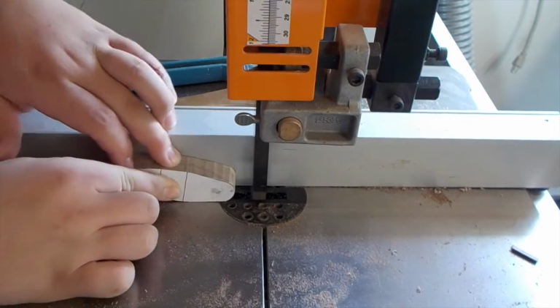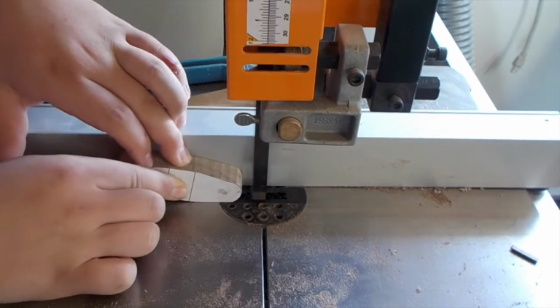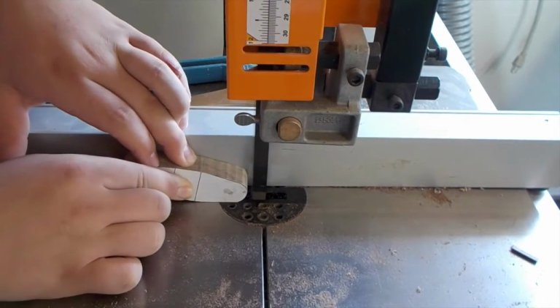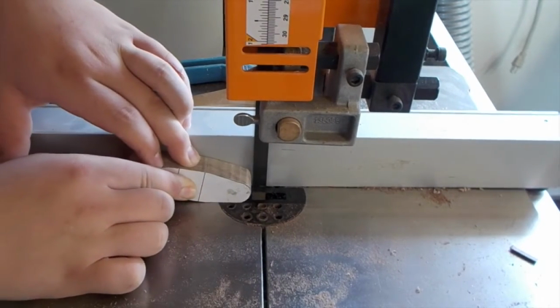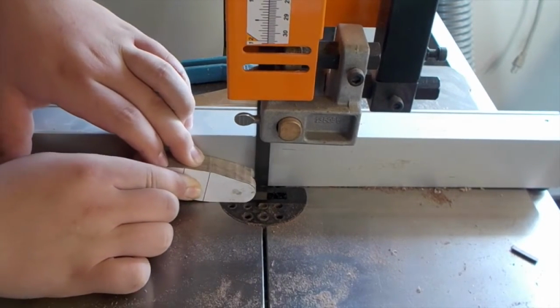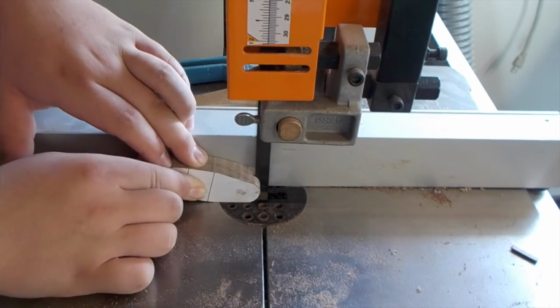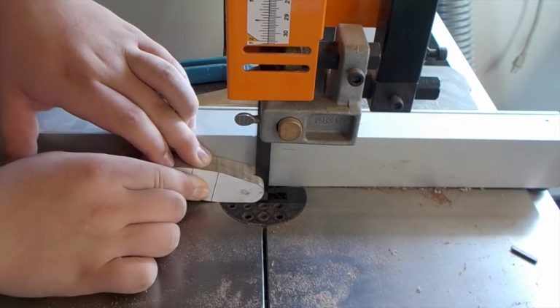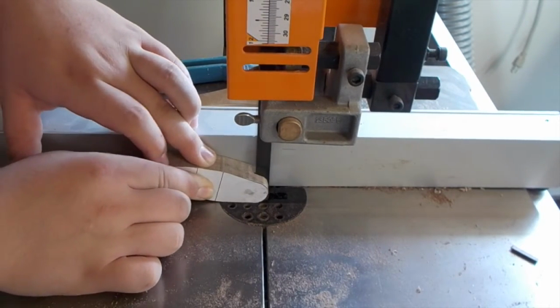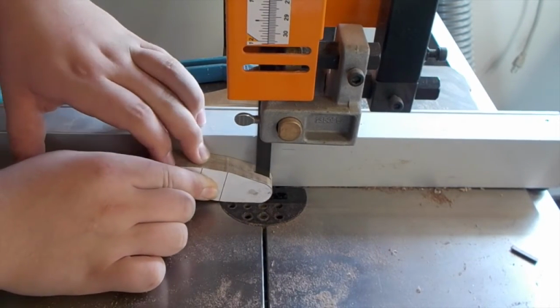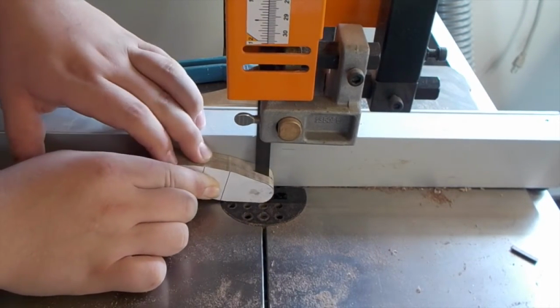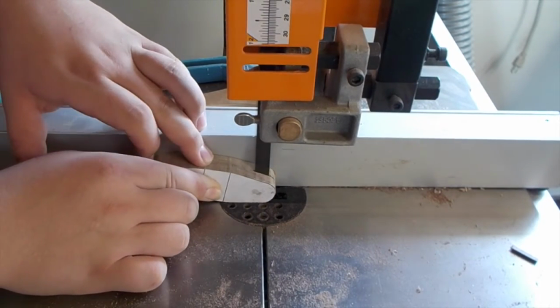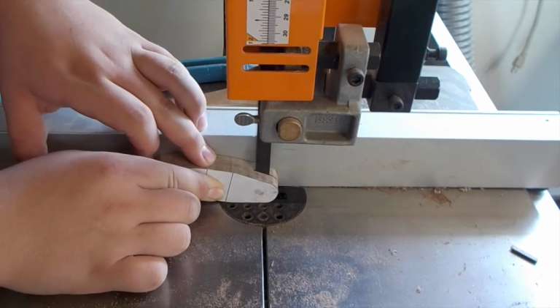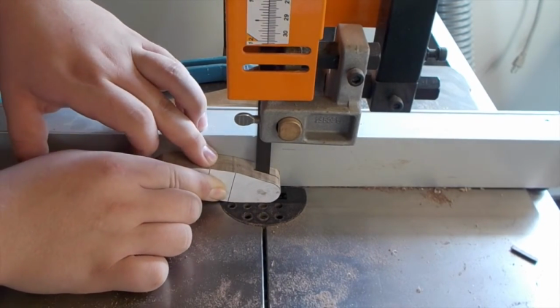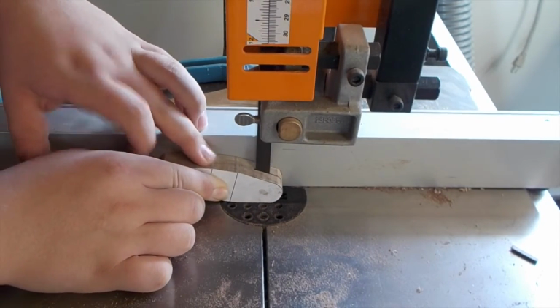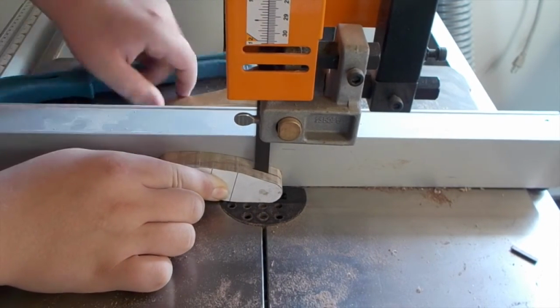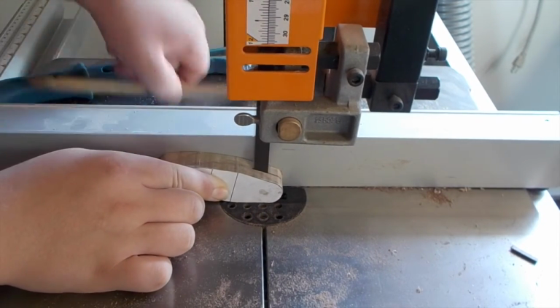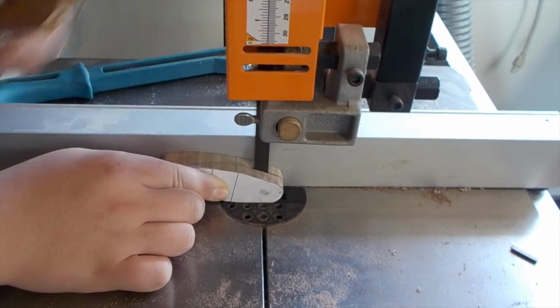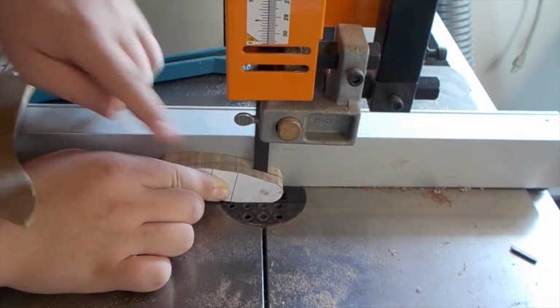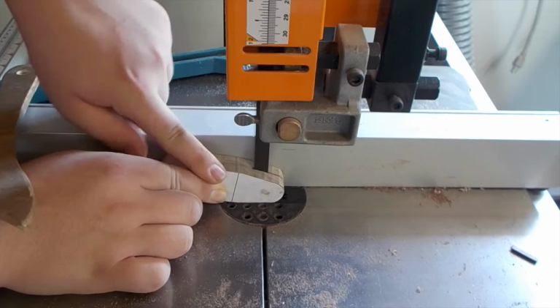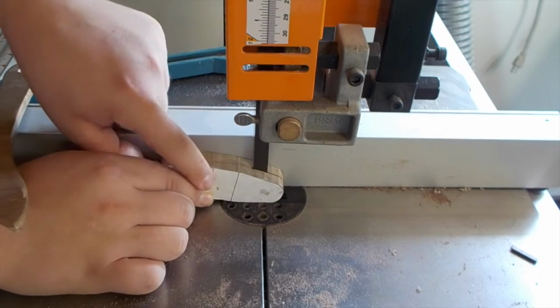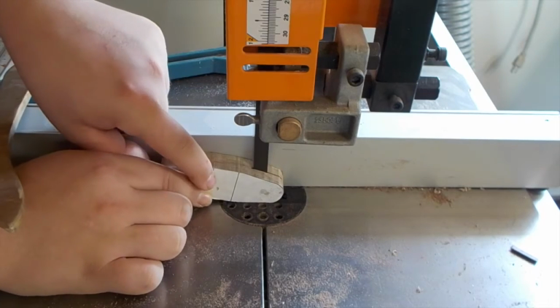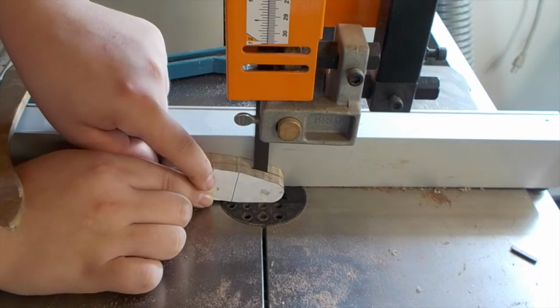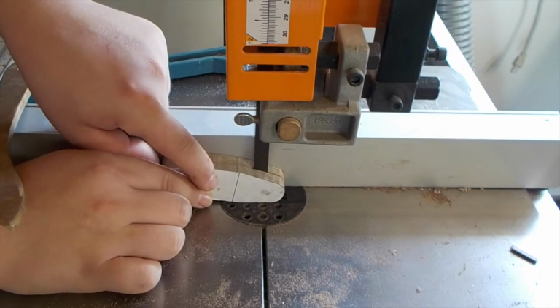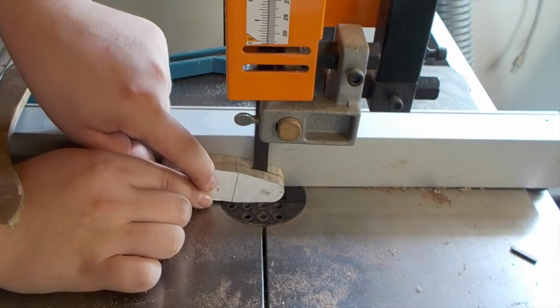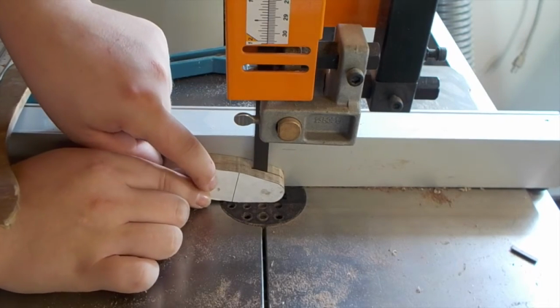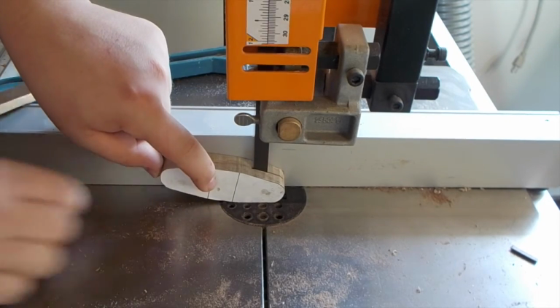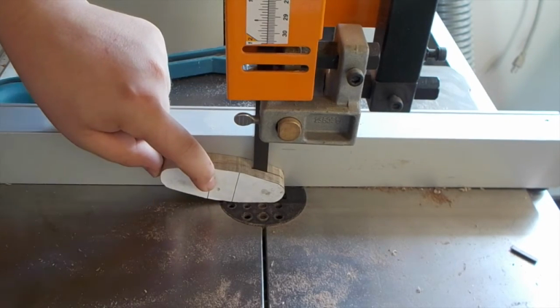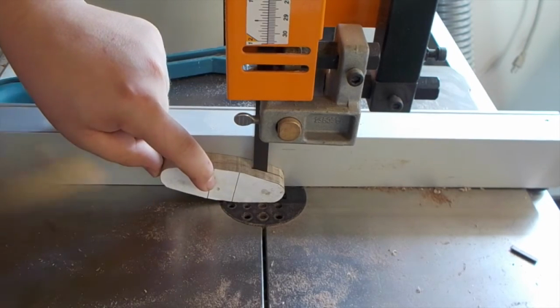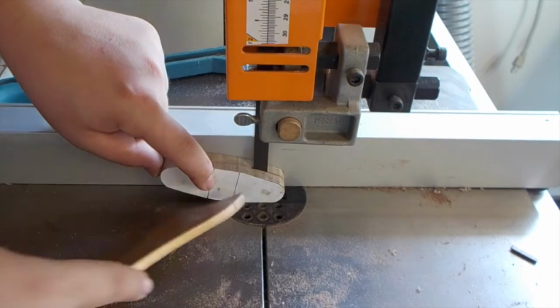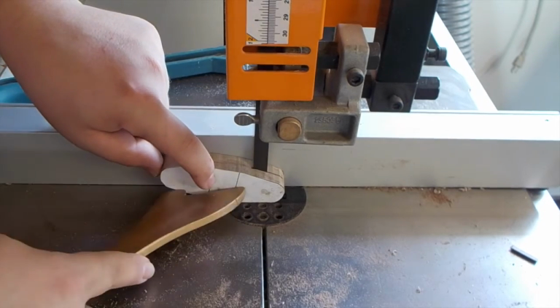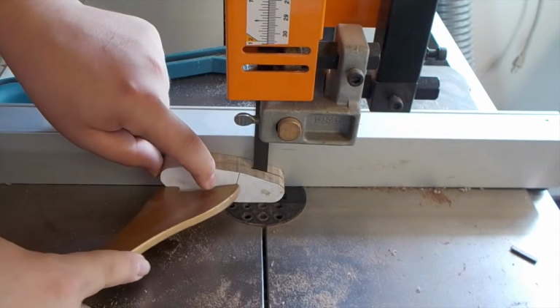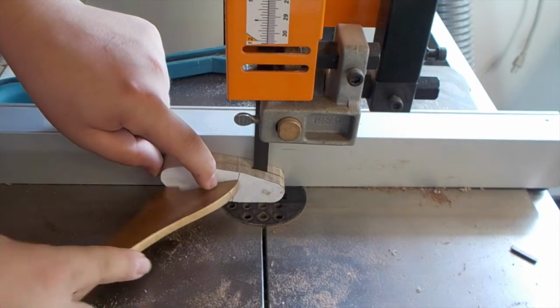I also cut in half the back wing and the propeller so that when I made my second plane, I didn't have to cut out any extra parts of these.